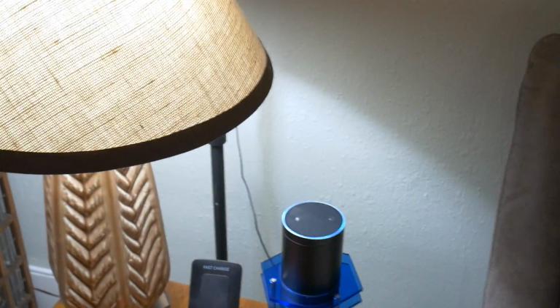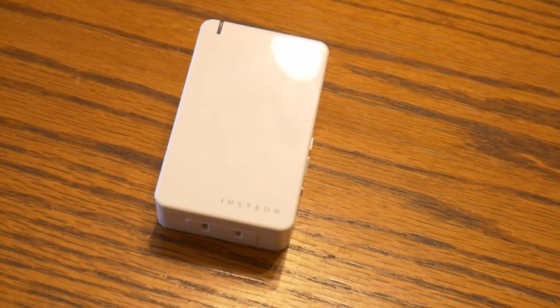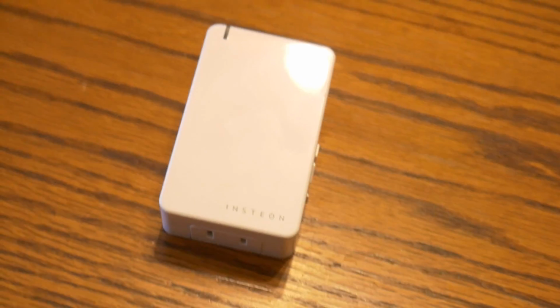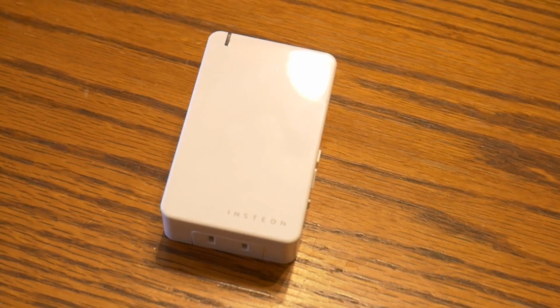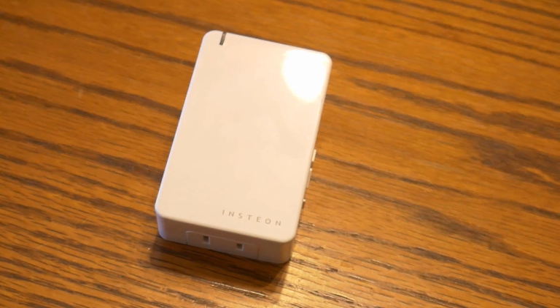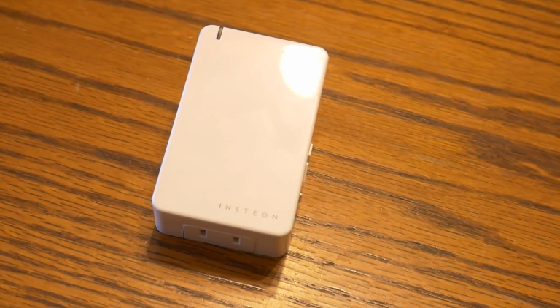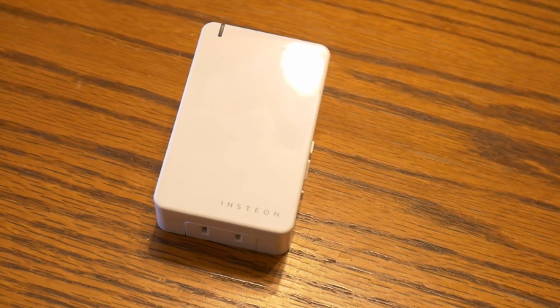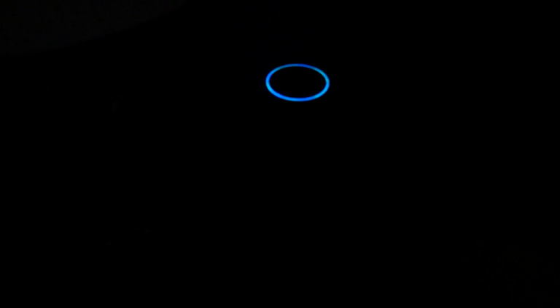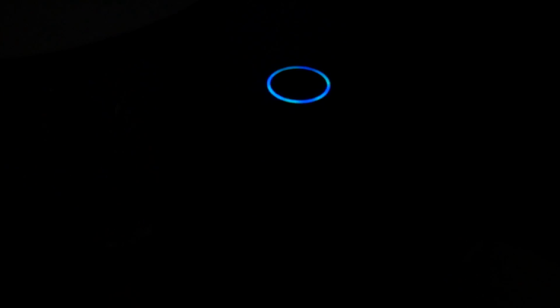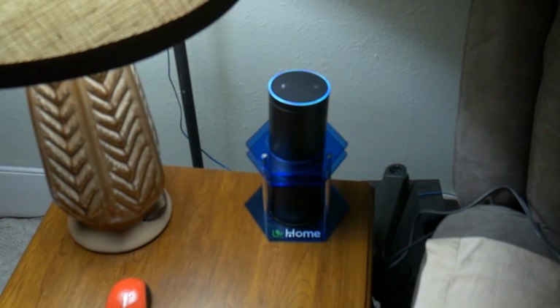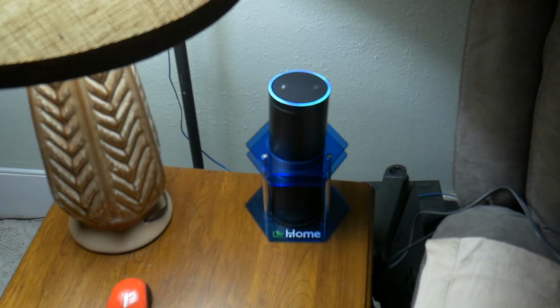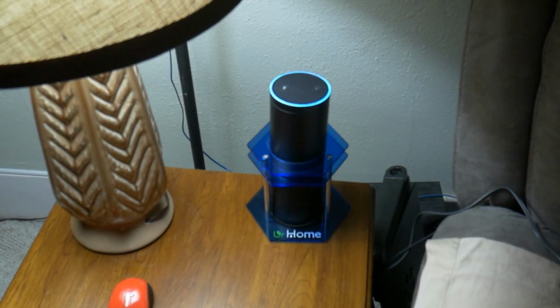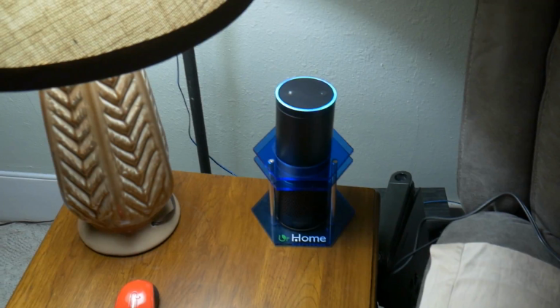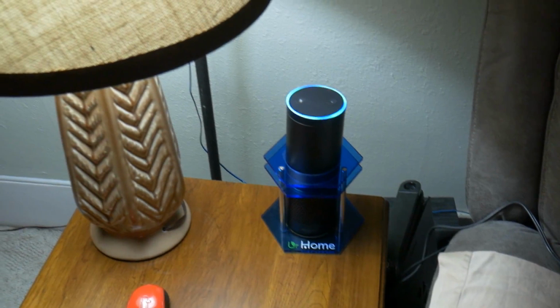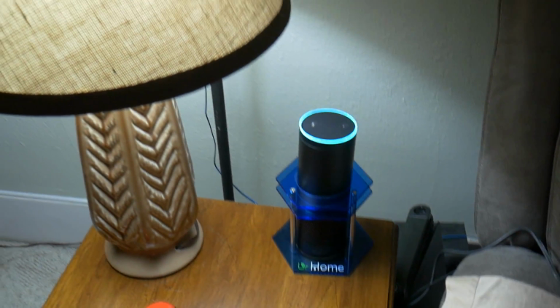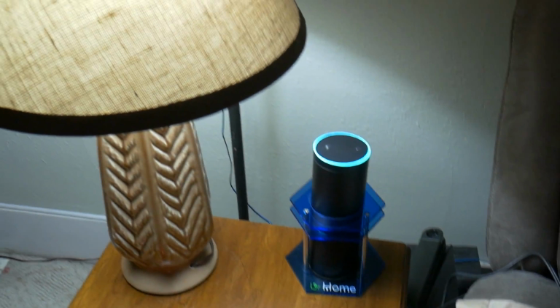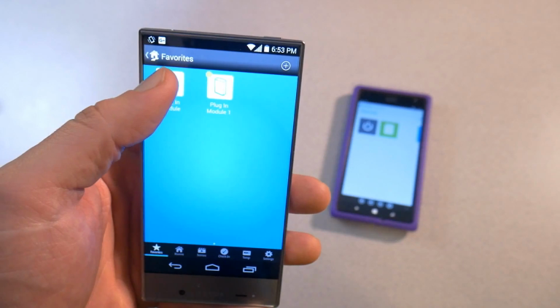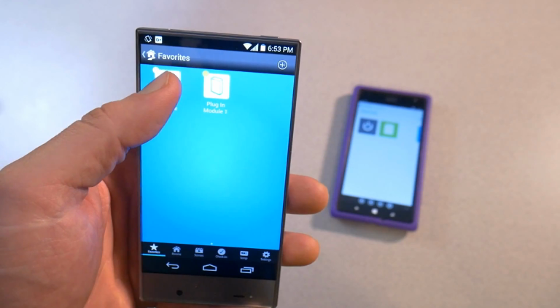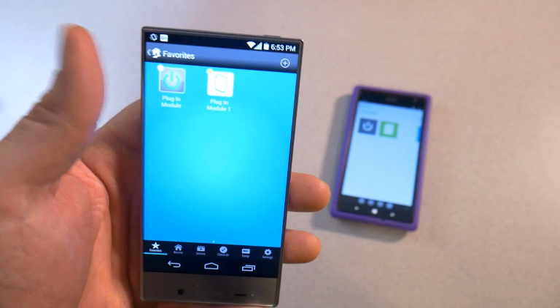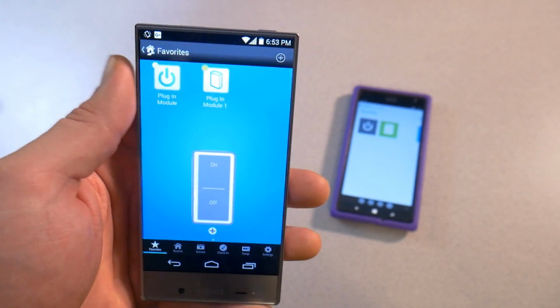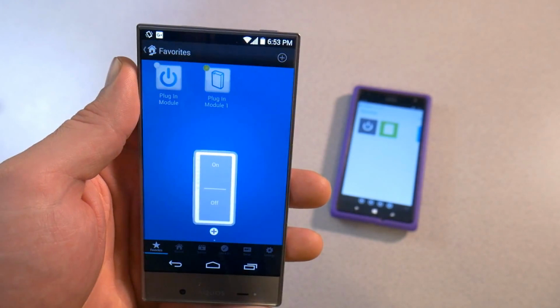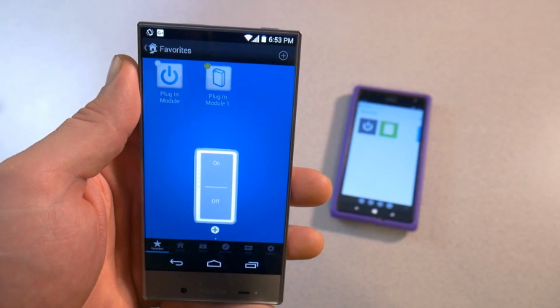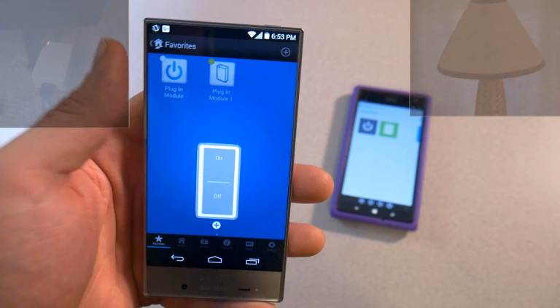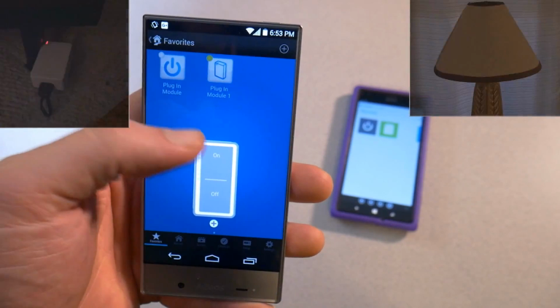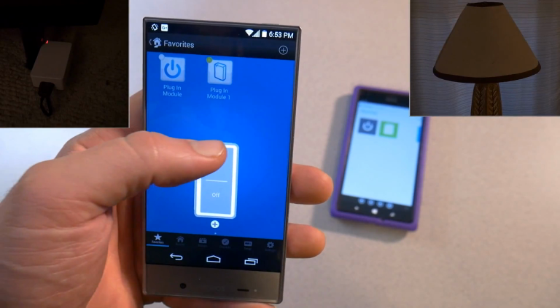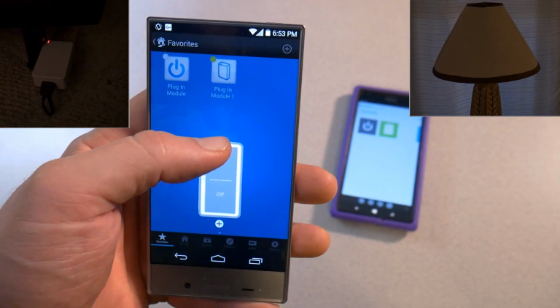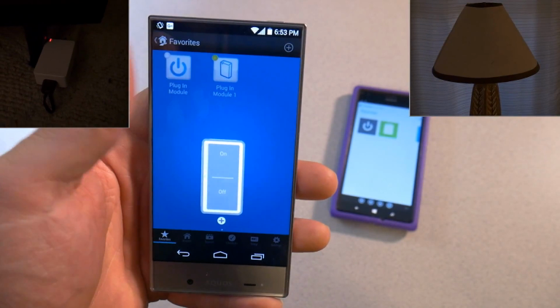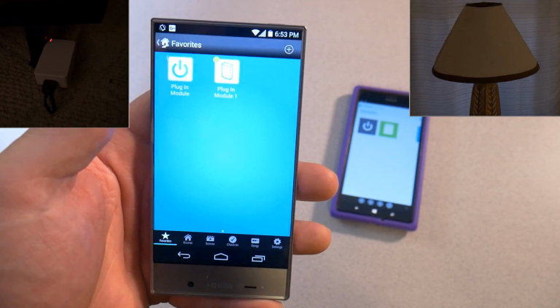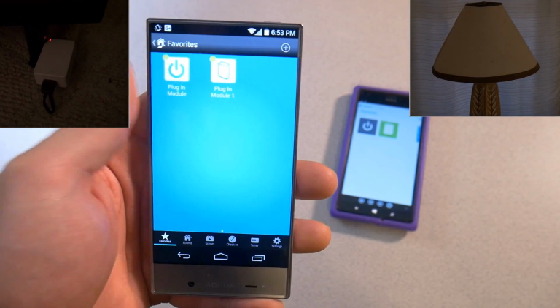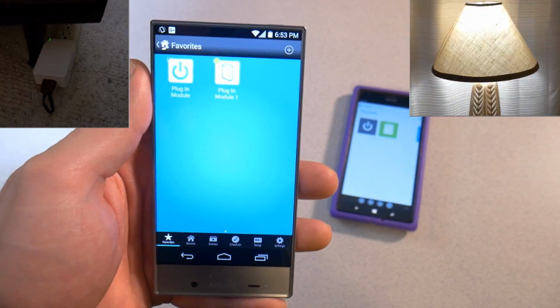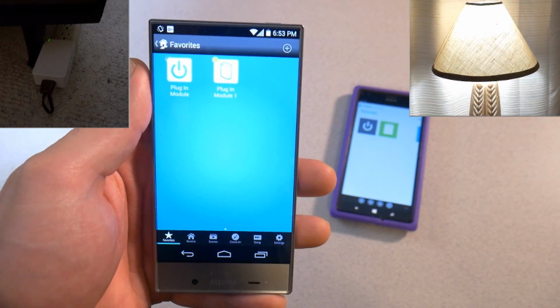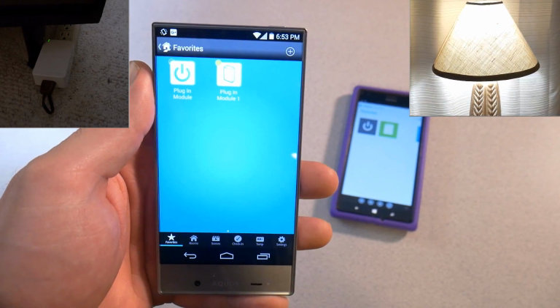They're pretty cool little devices. They work well with the Amazon Echo, and they also work well using an app on your Windows Phone, iPhone, or Android phone.